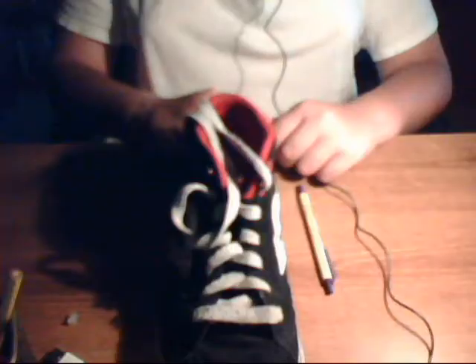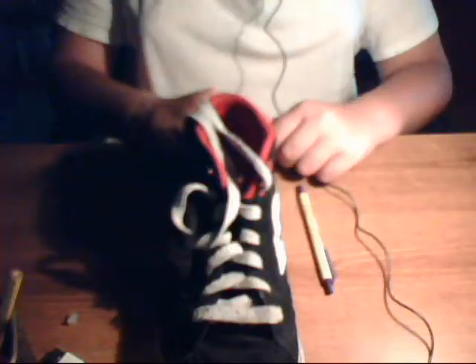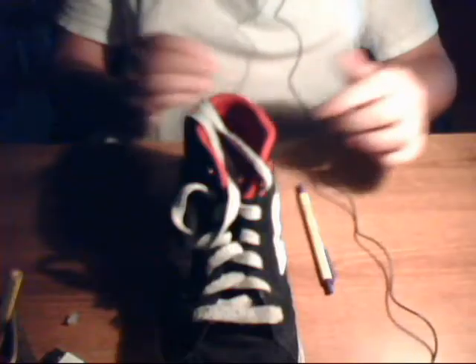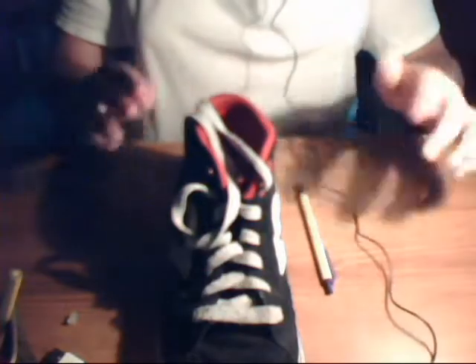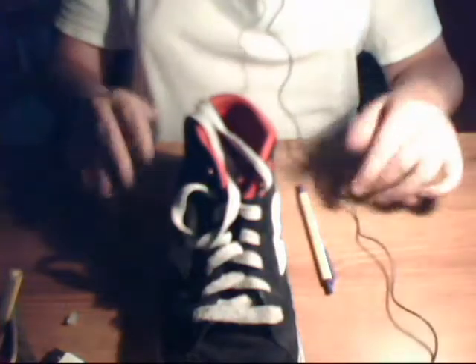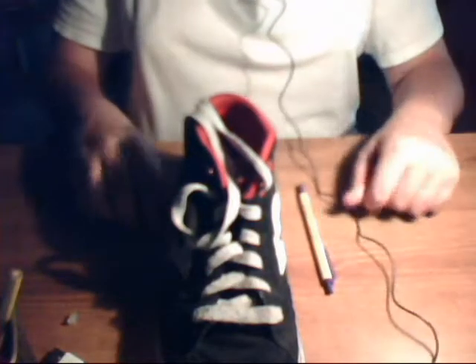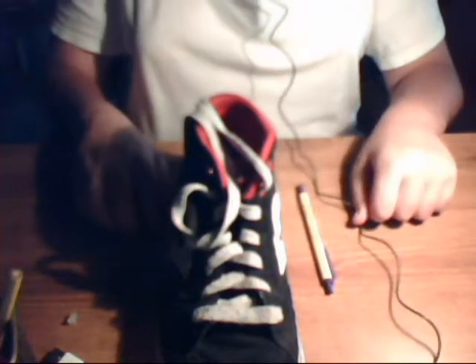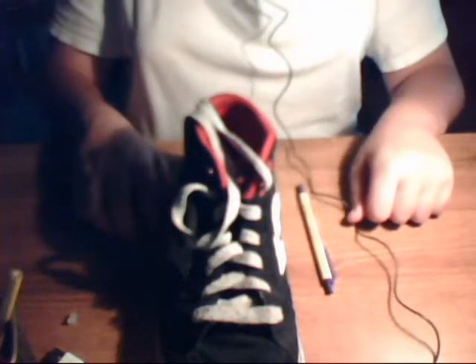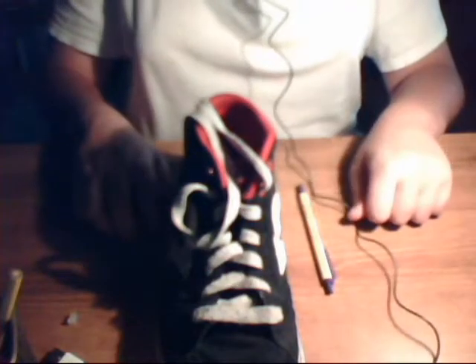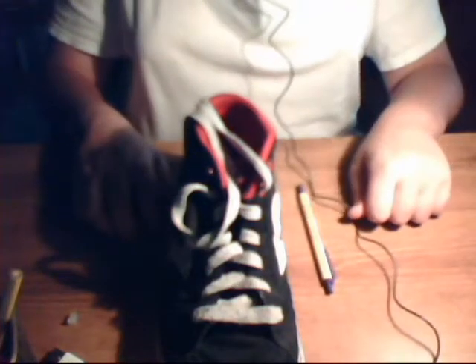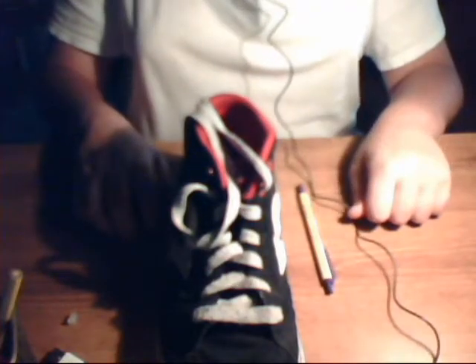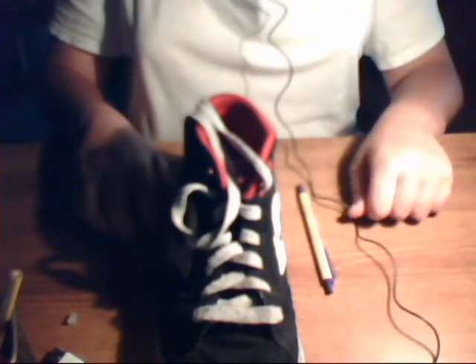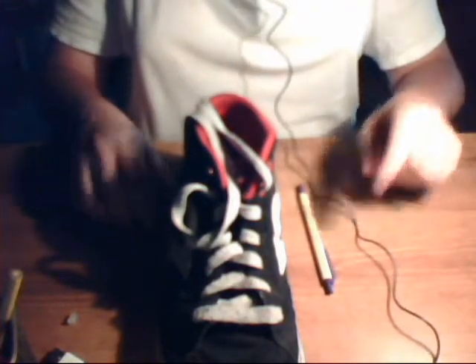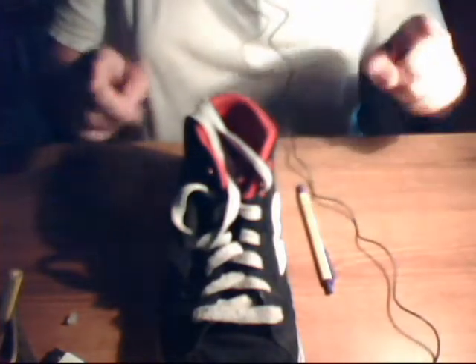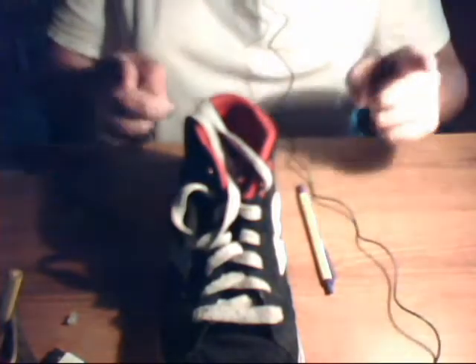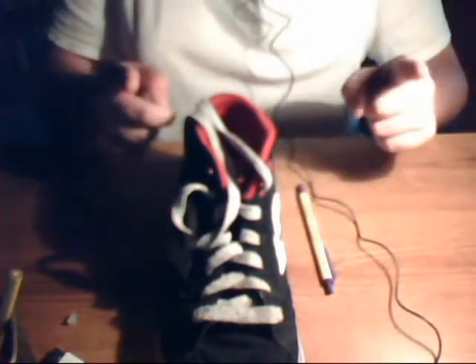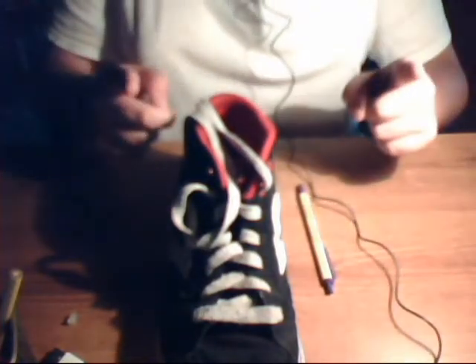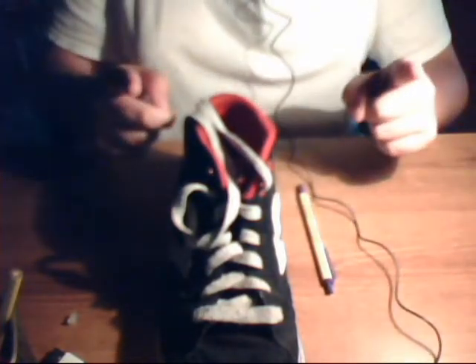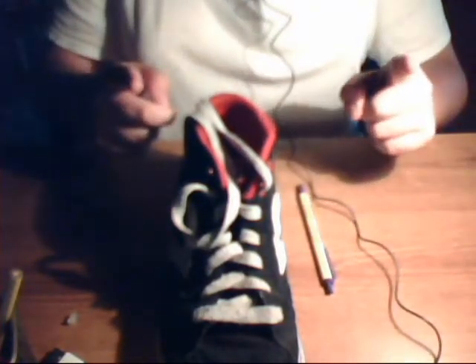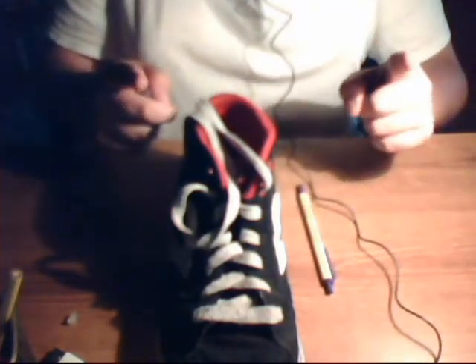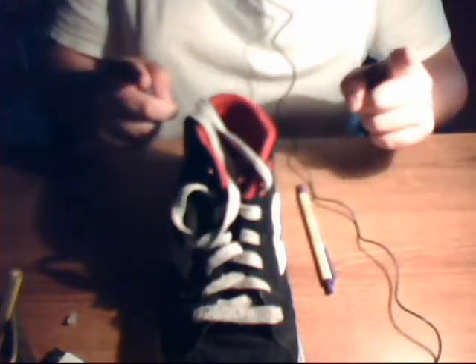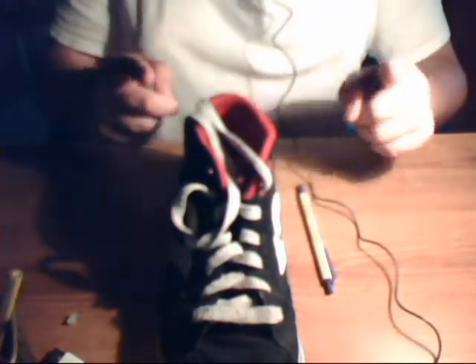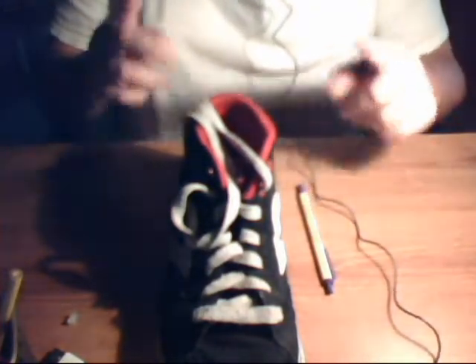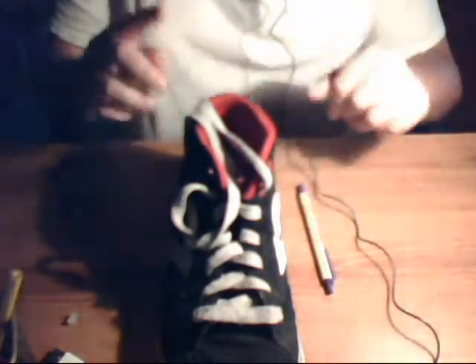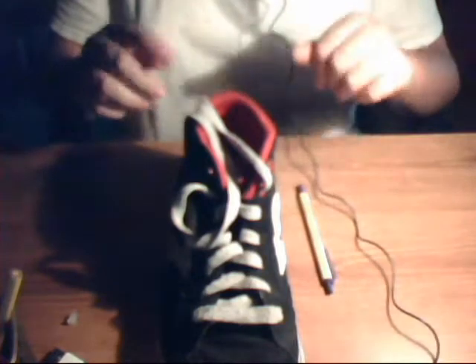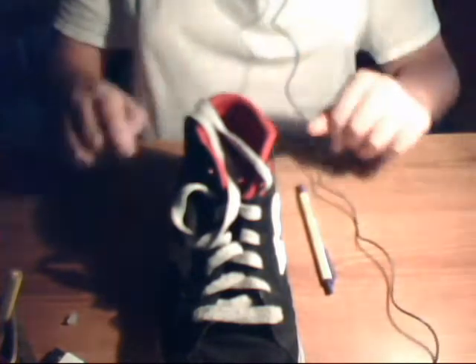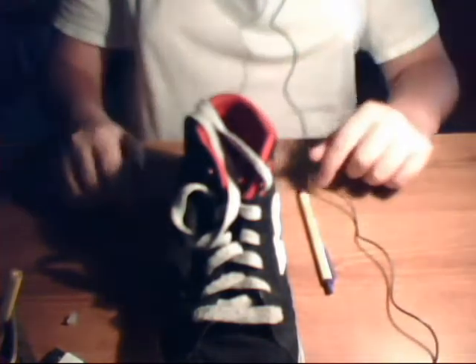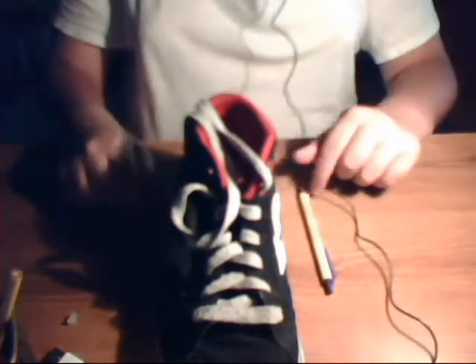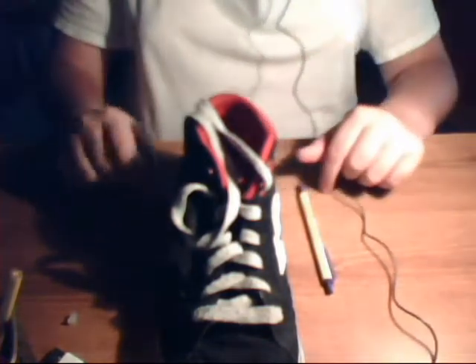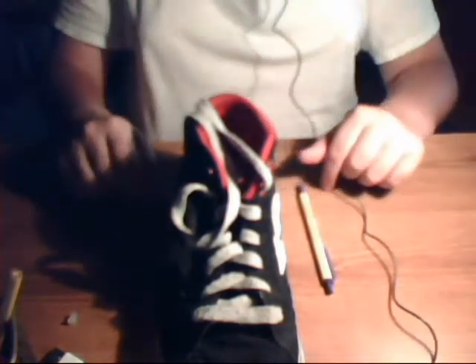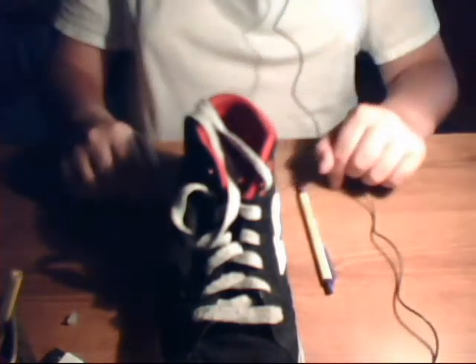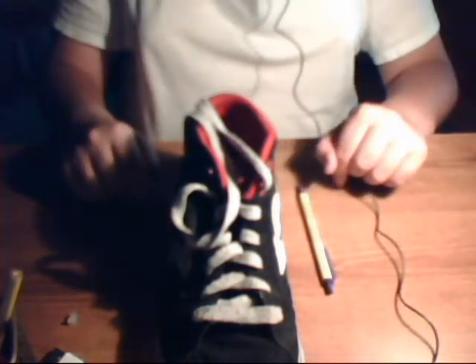Hello YouTube, this is WebacraftA12 and I'm going to show you how to make a blue dart out of a pen.